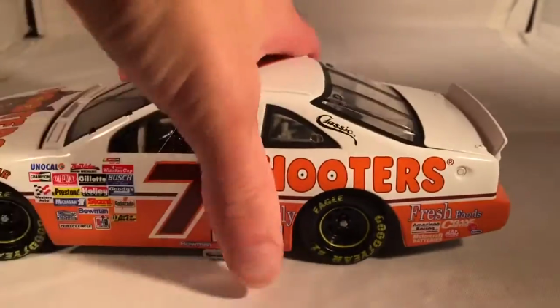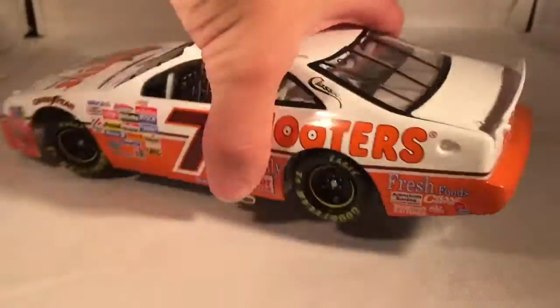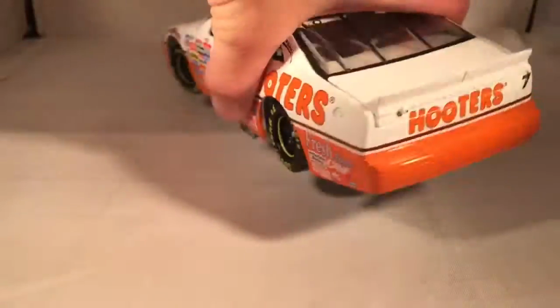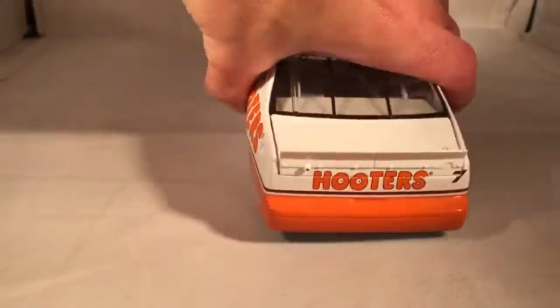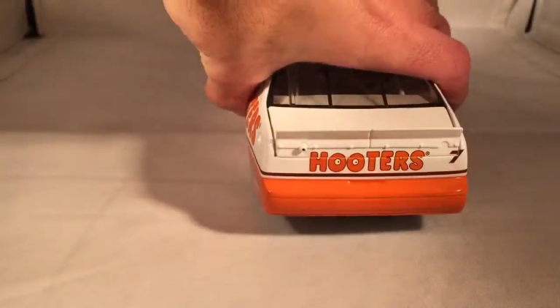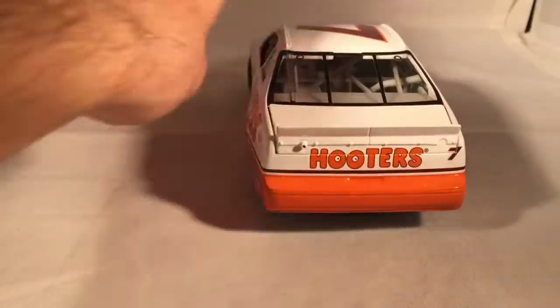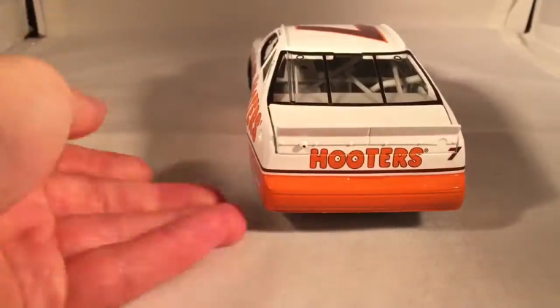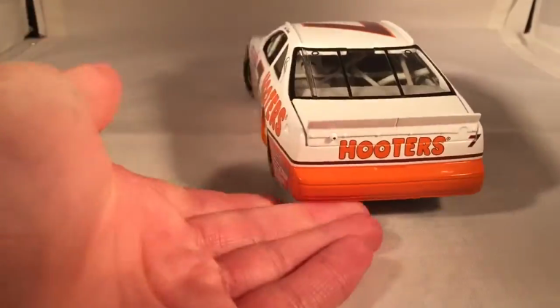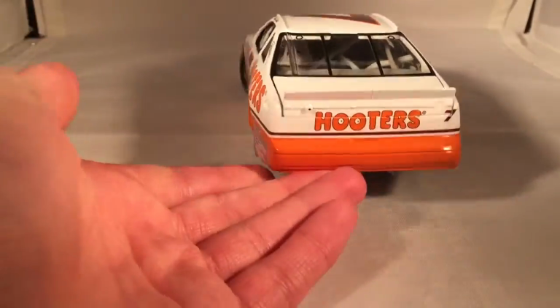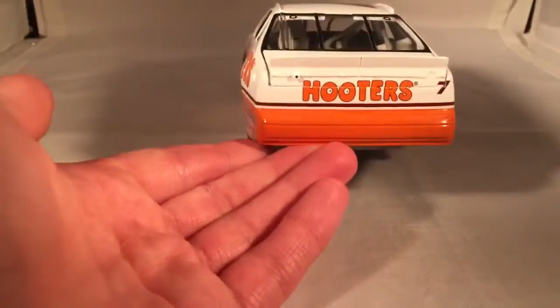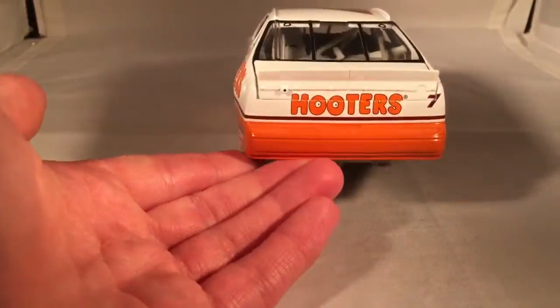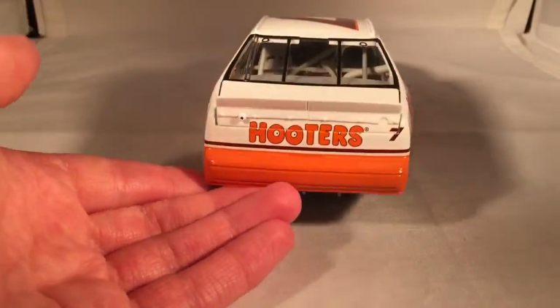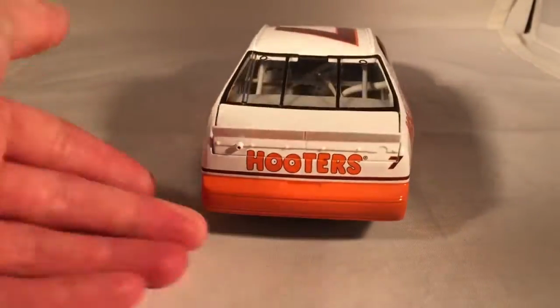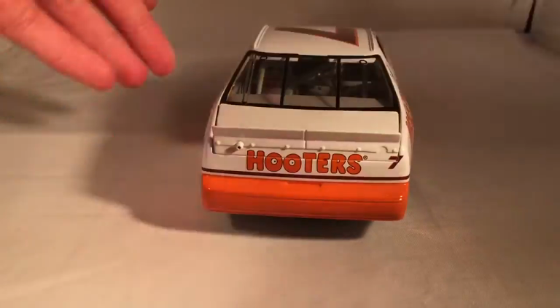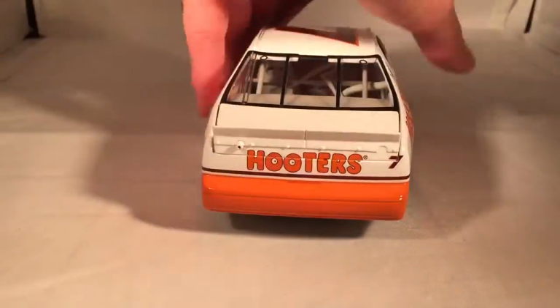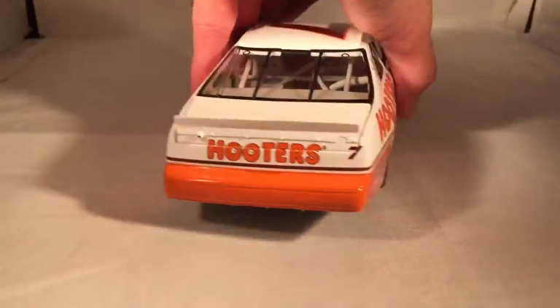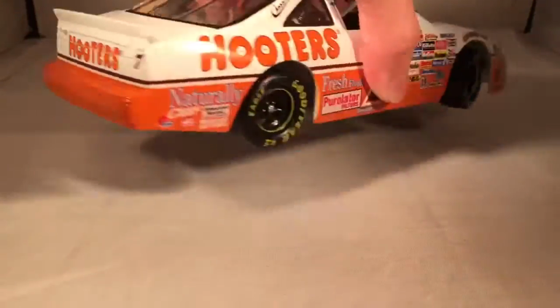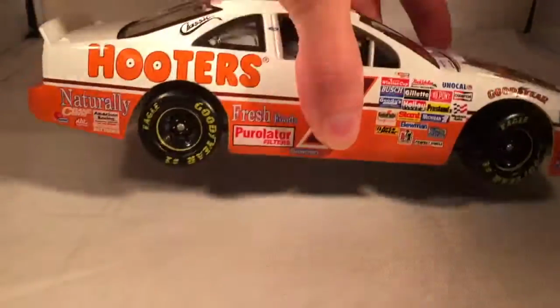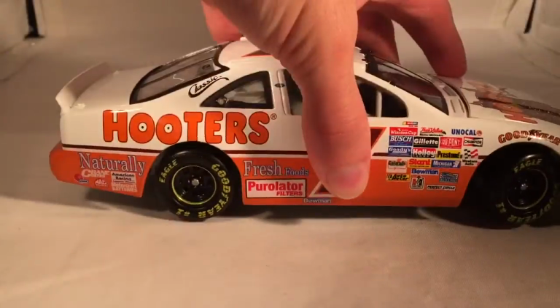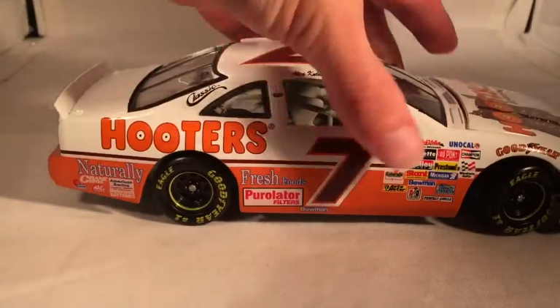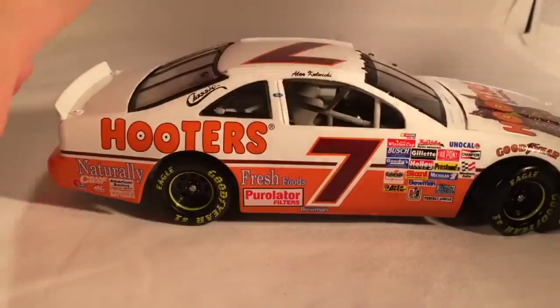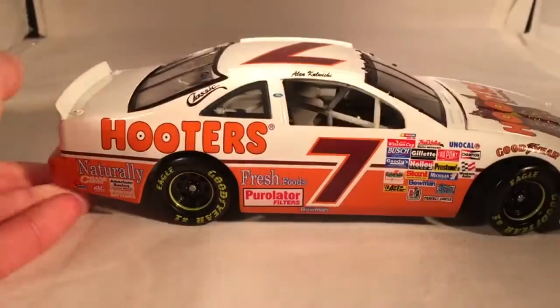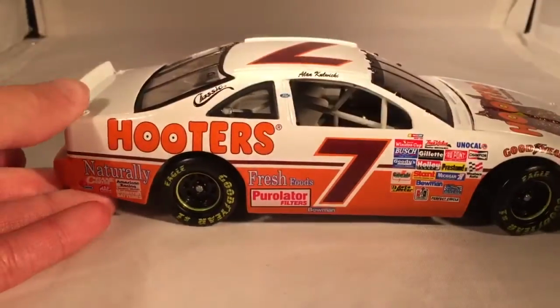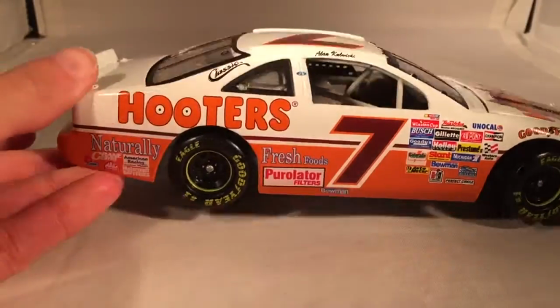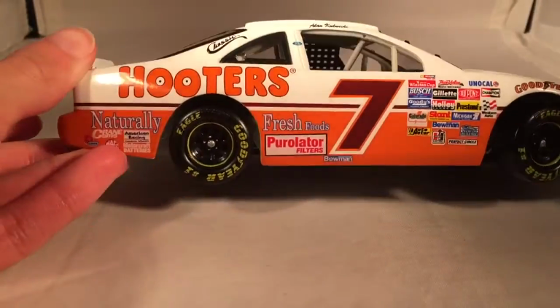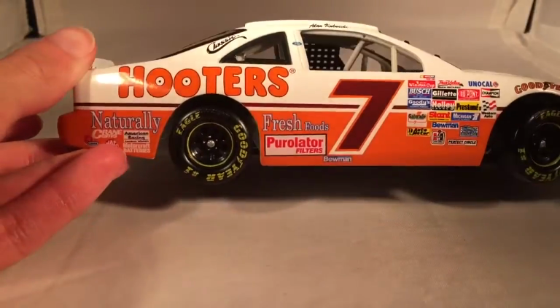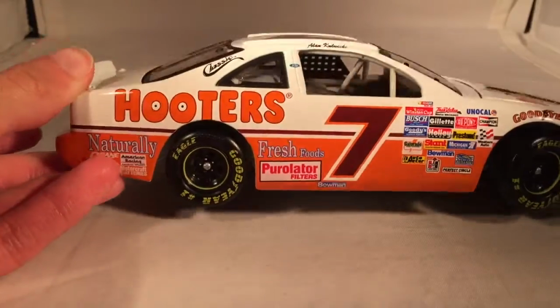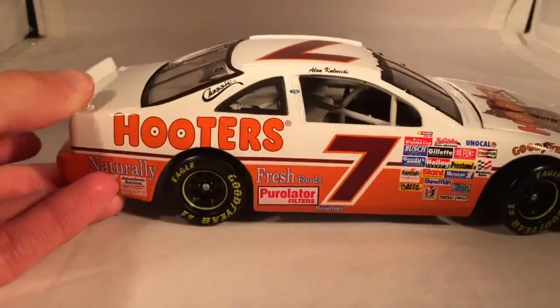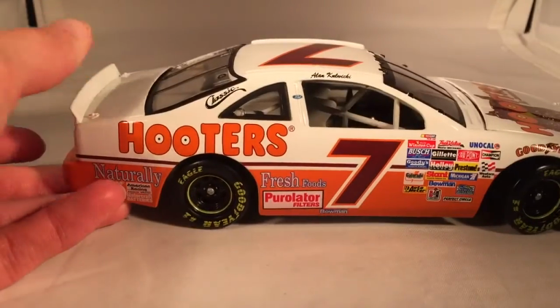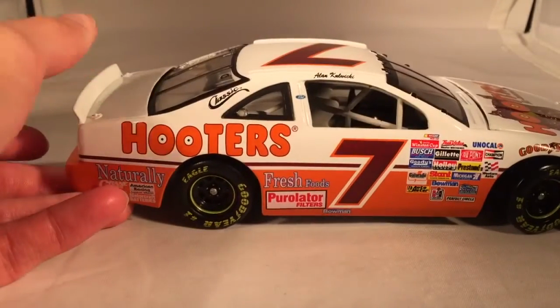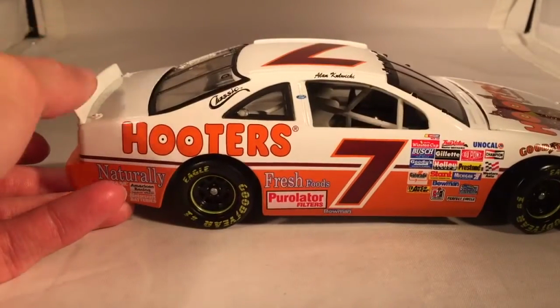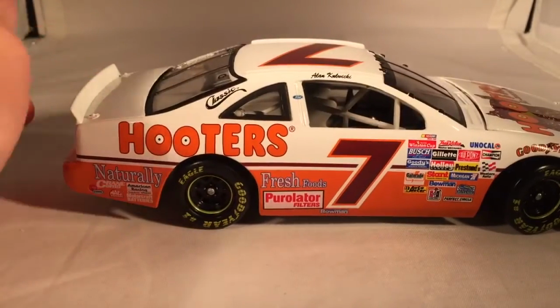On the back you have Hooters and the number 7. You have the same stuff down the other side. Nothing on the deck lid.